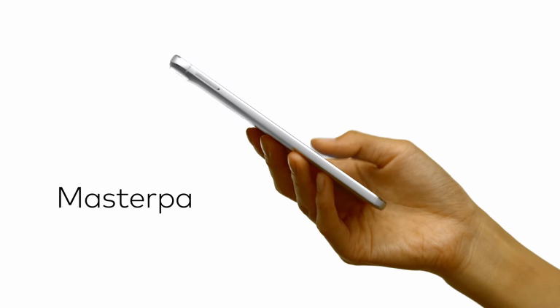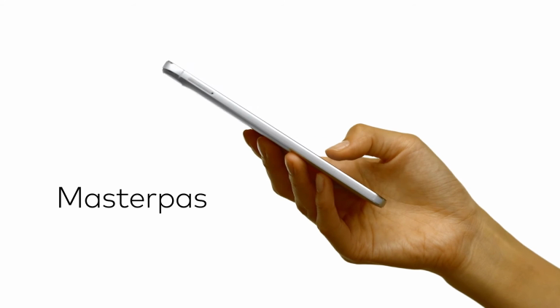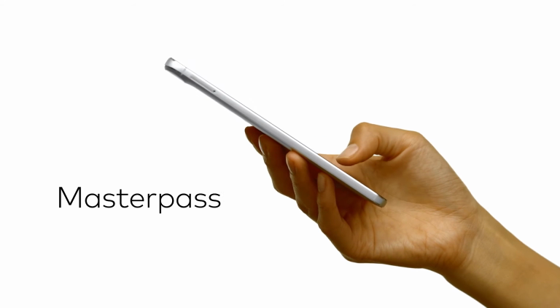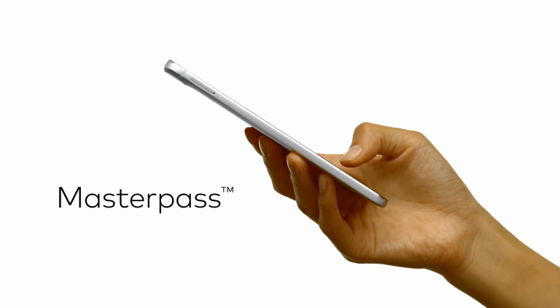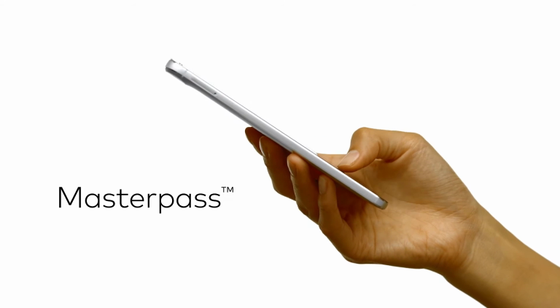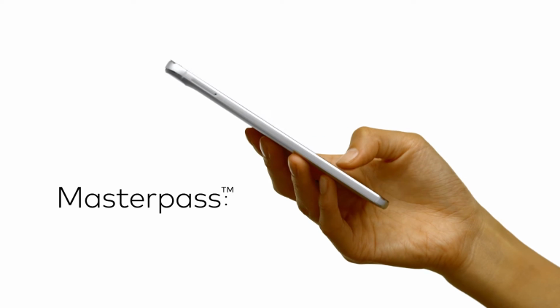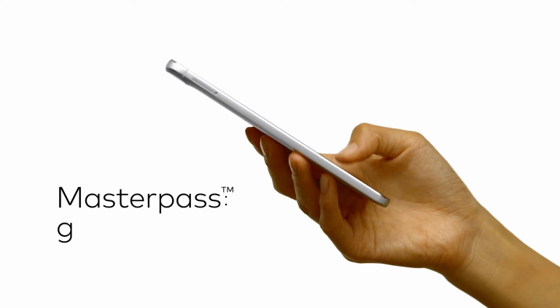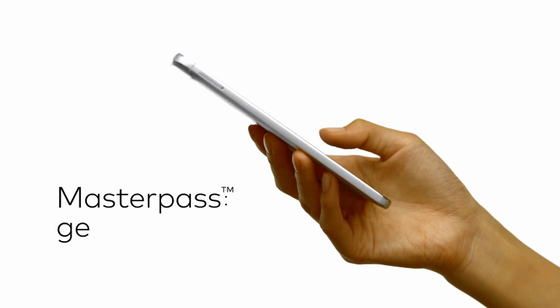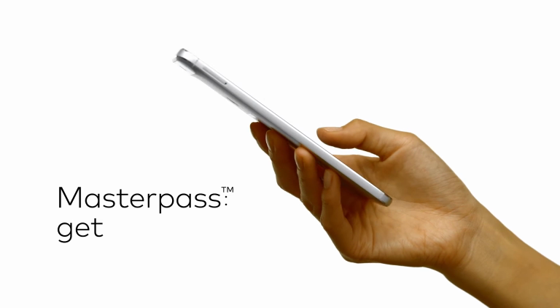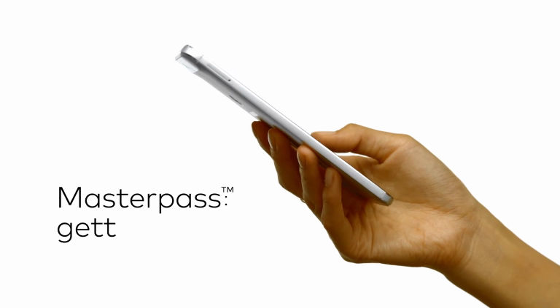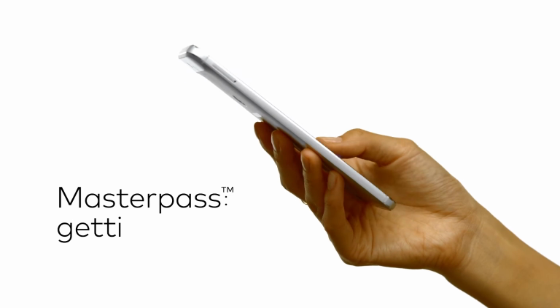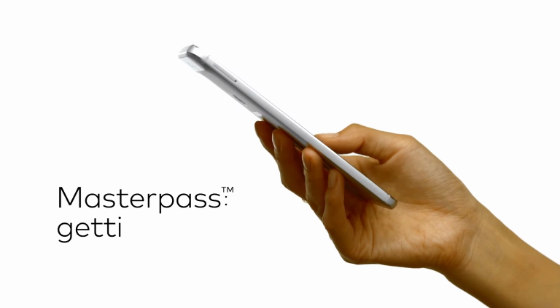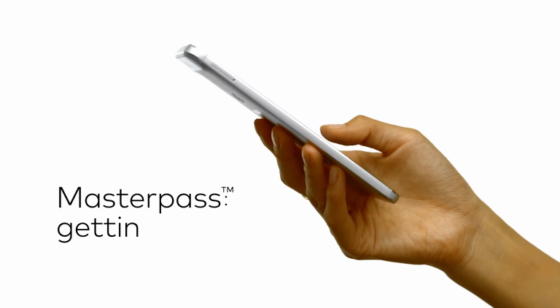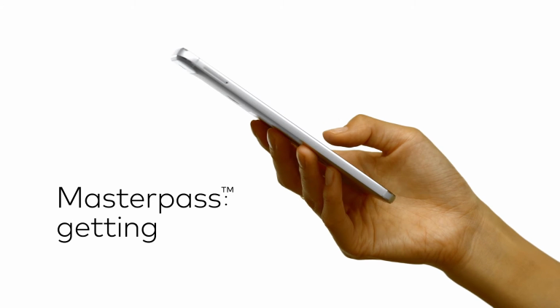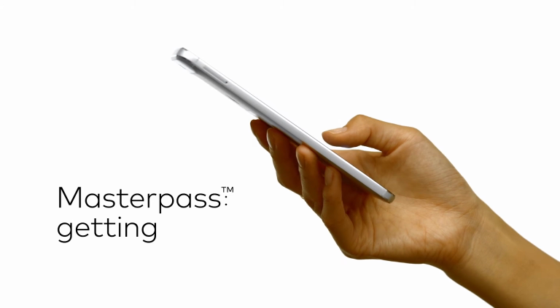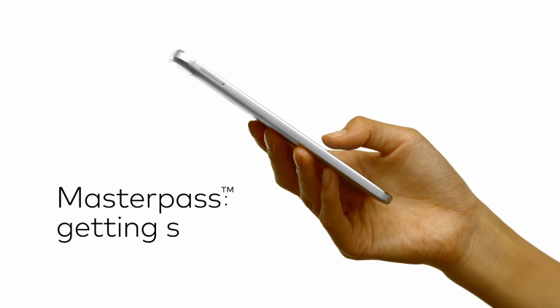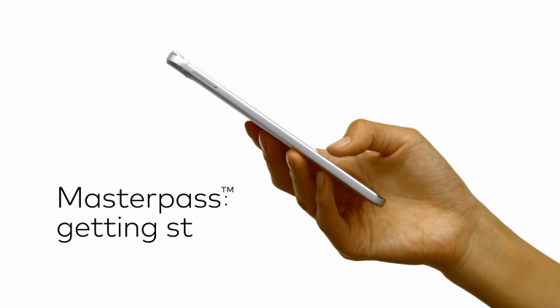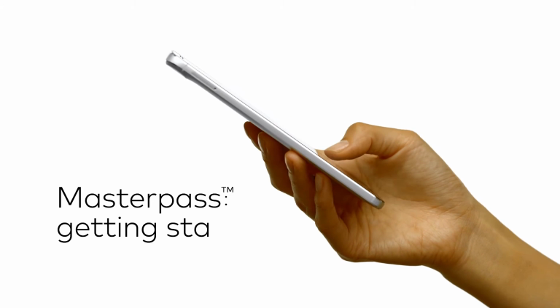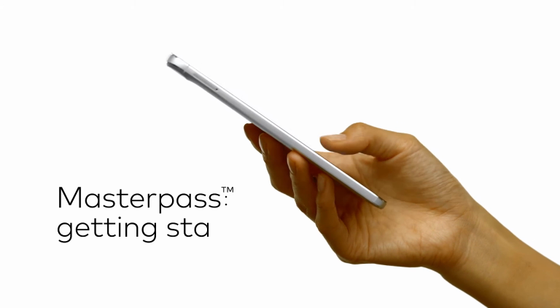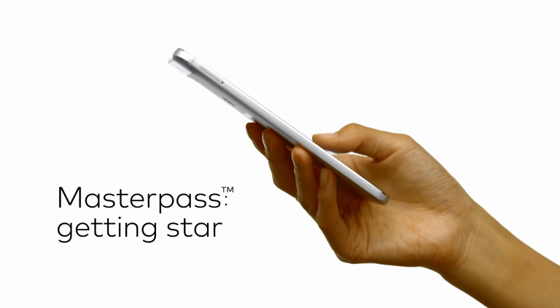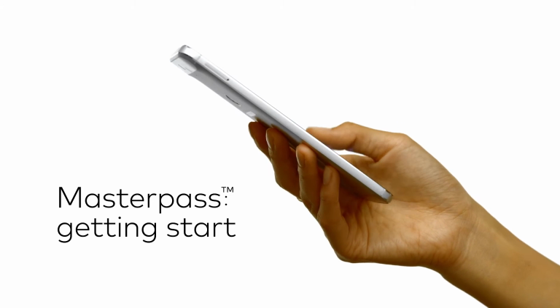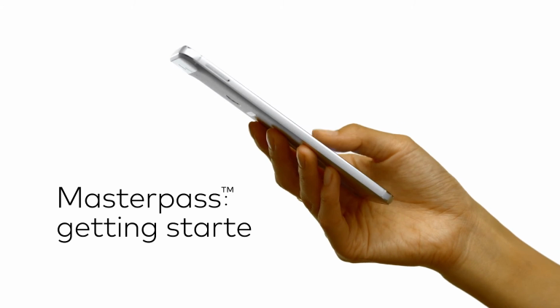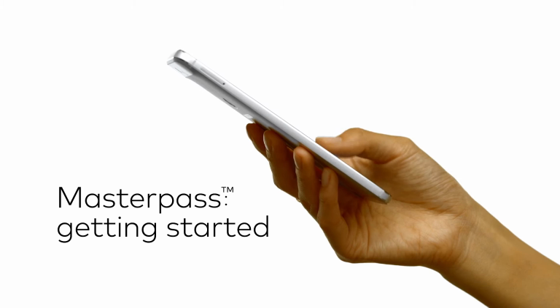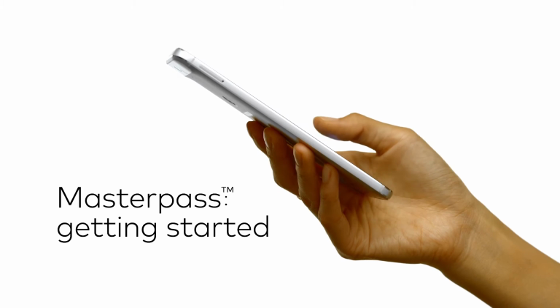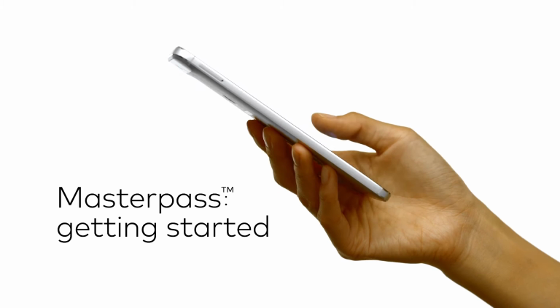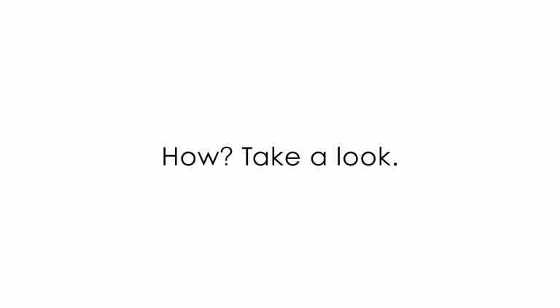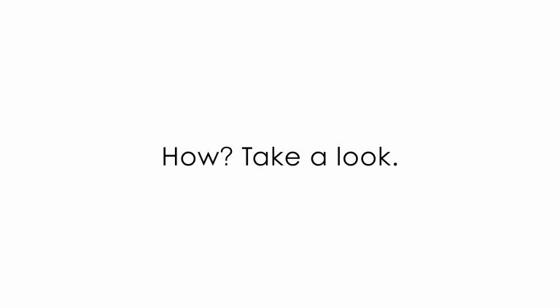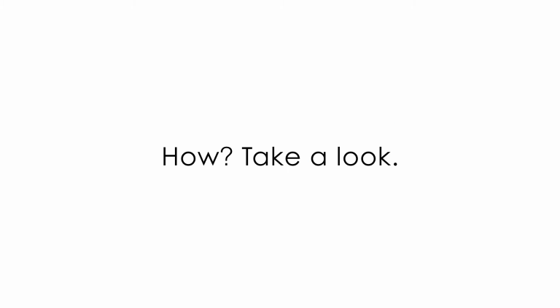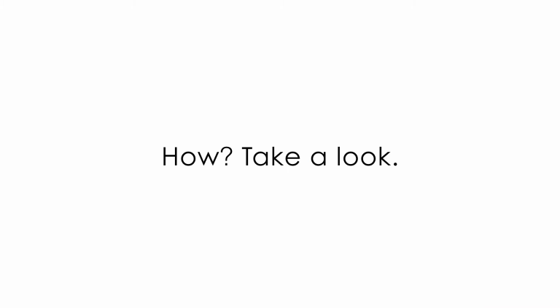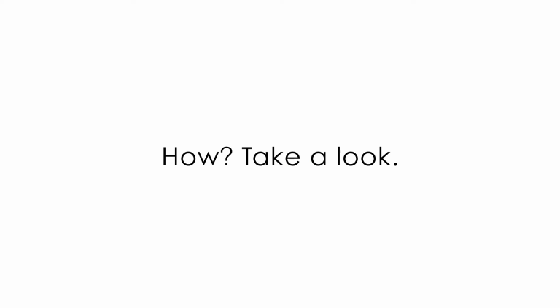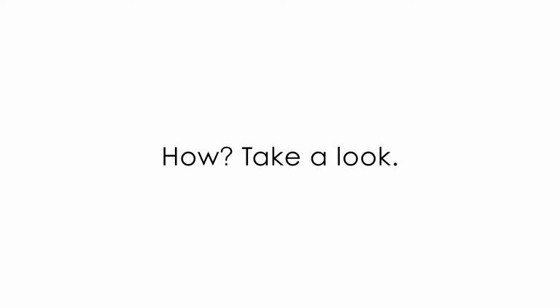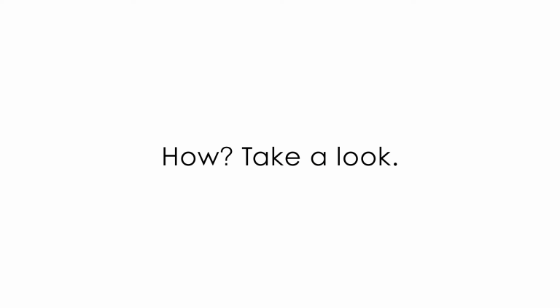Masterpass has made paying for things so simple, so secure and so smart. How? Take a look.